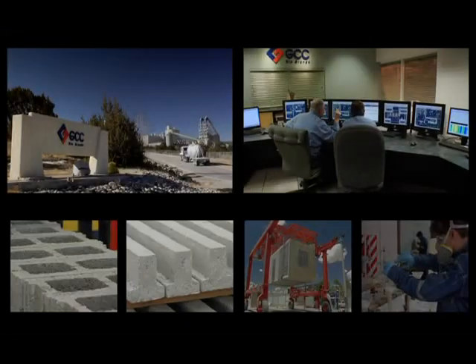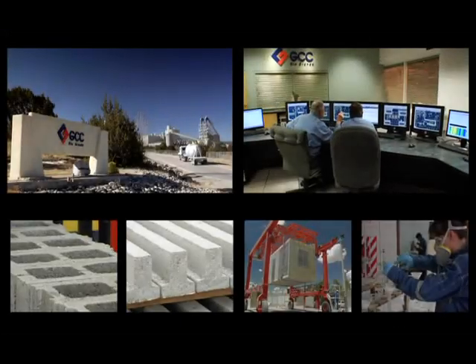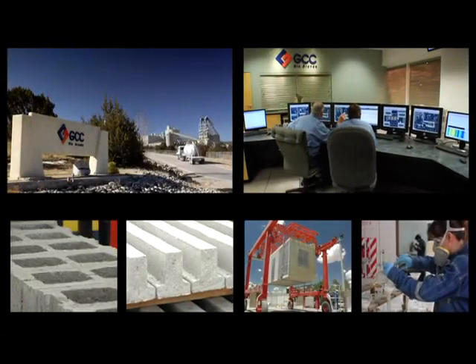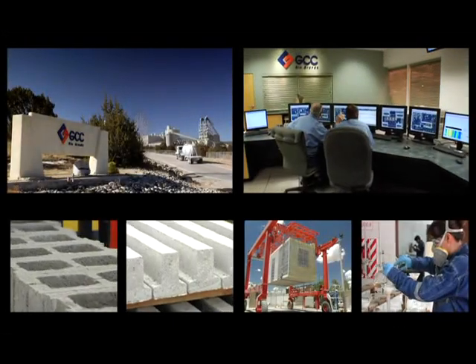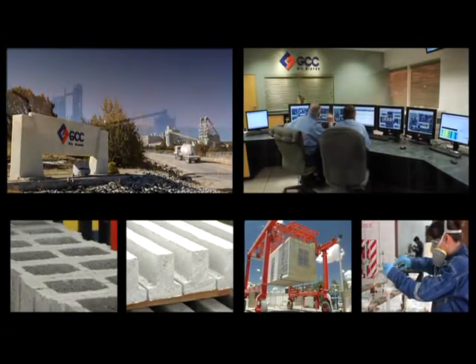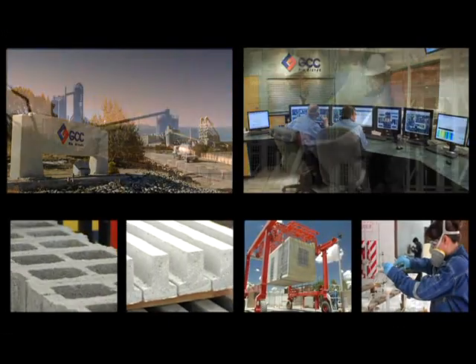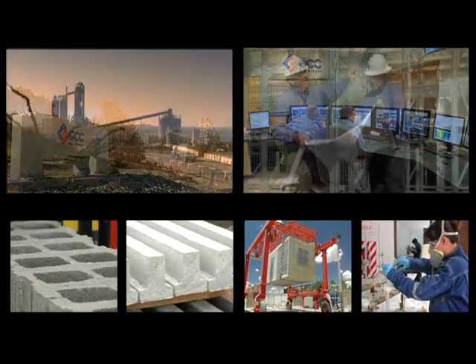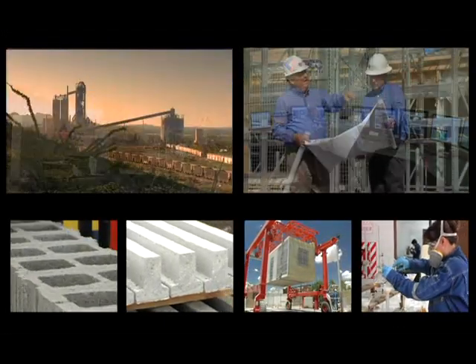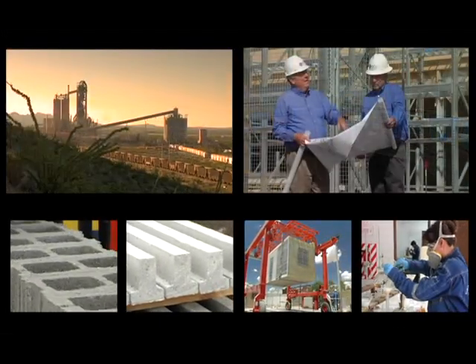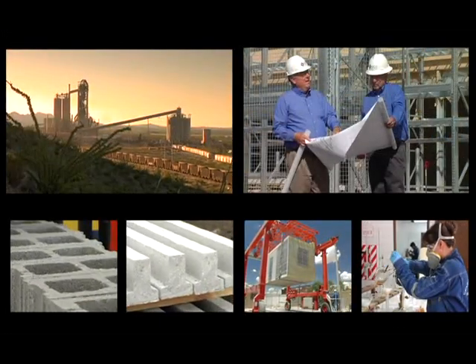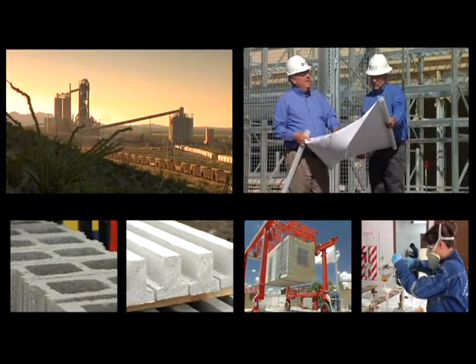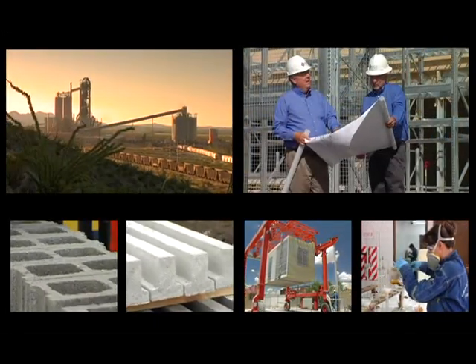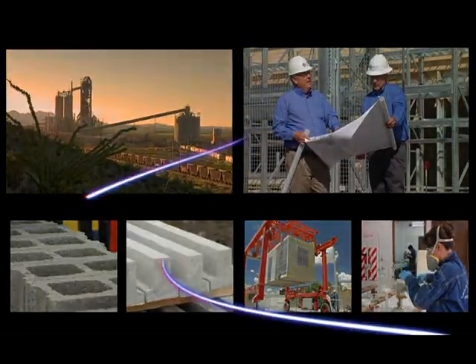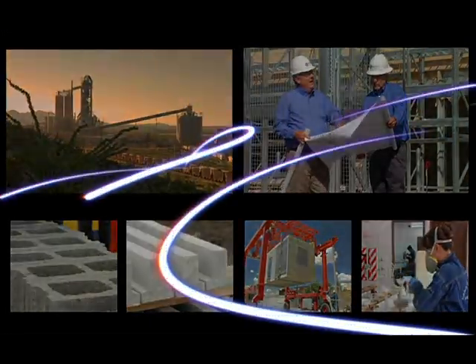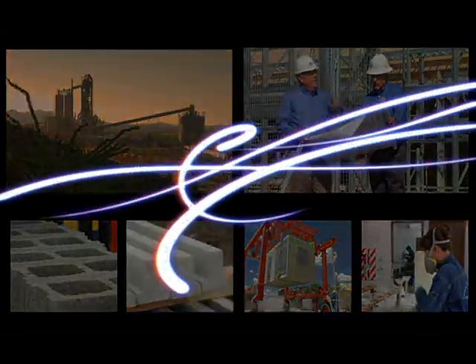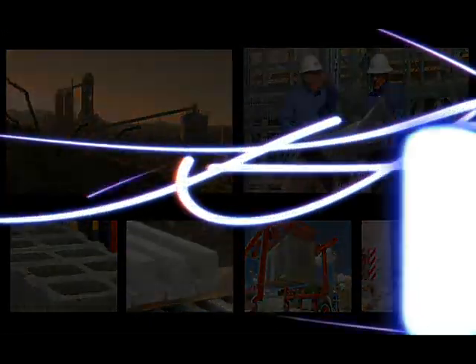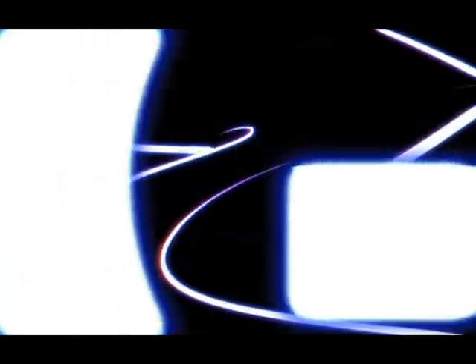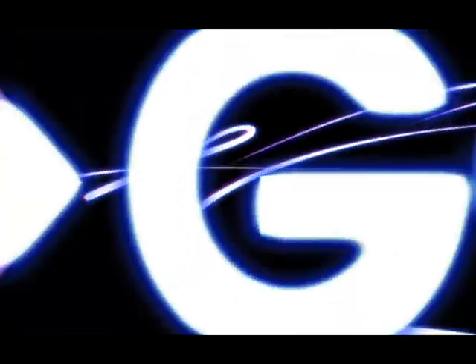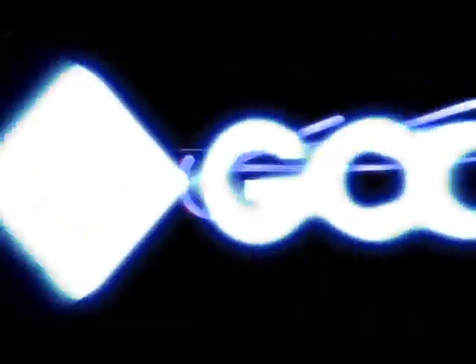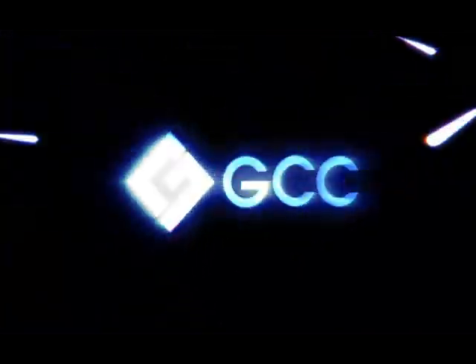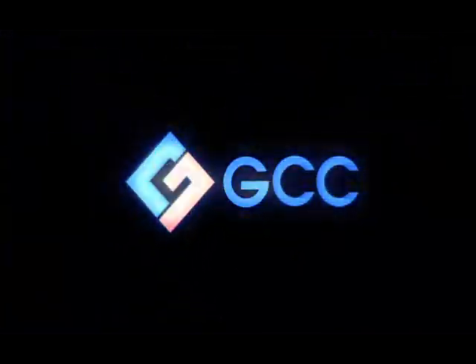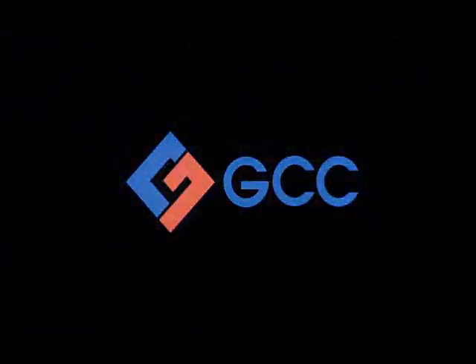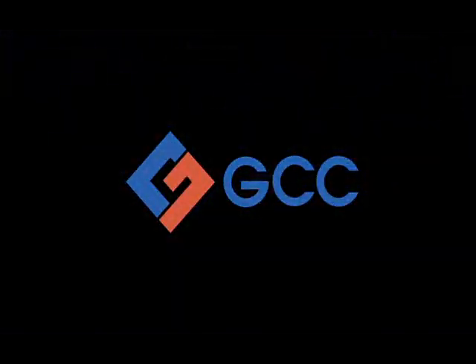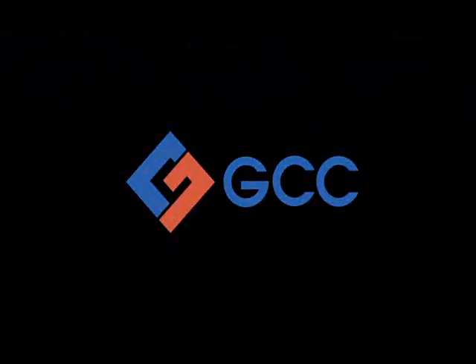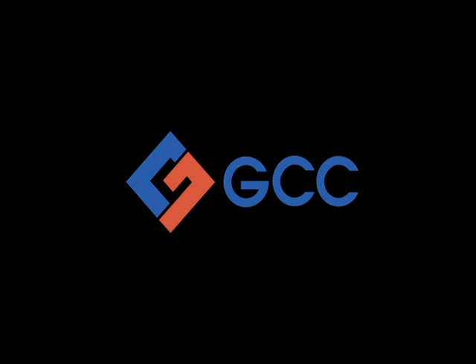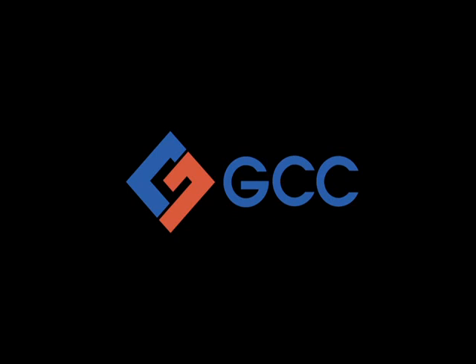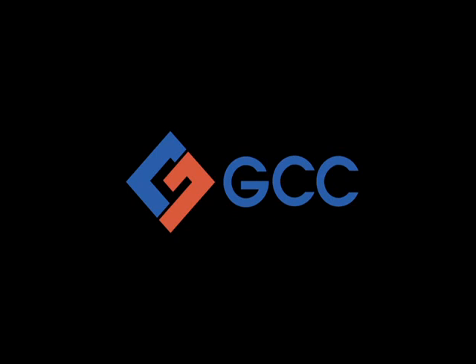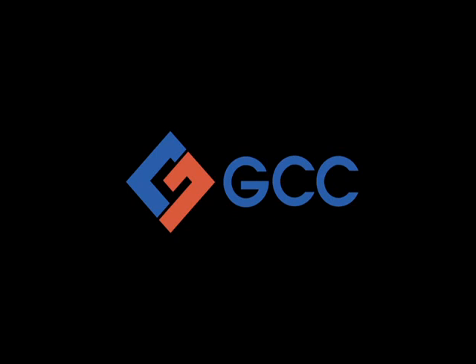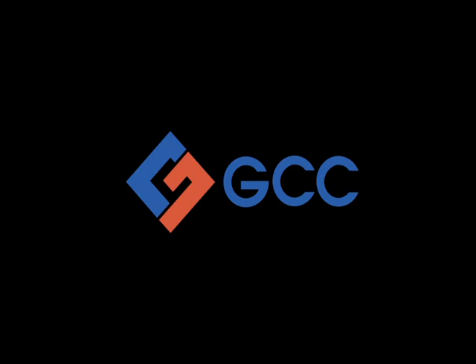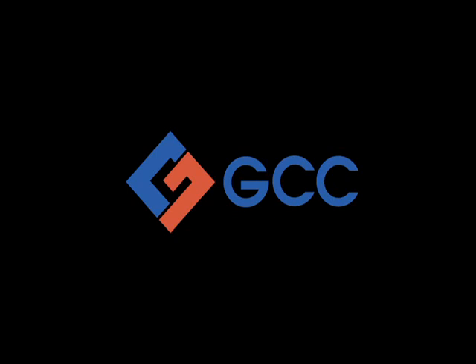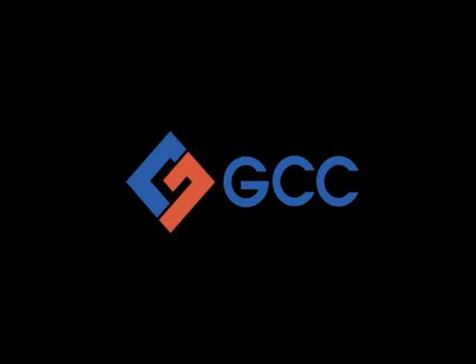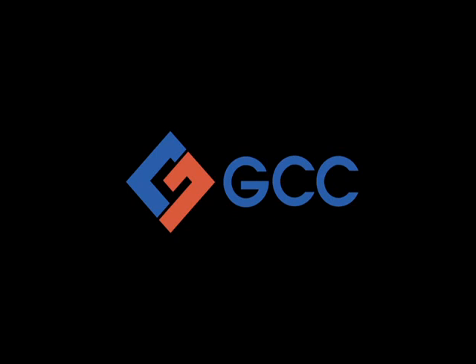GCC, your supplier of choice in cement, concrete products, and innovative solutions.